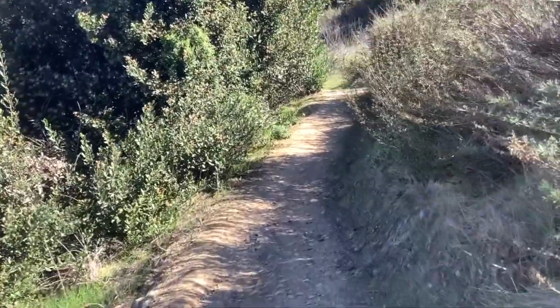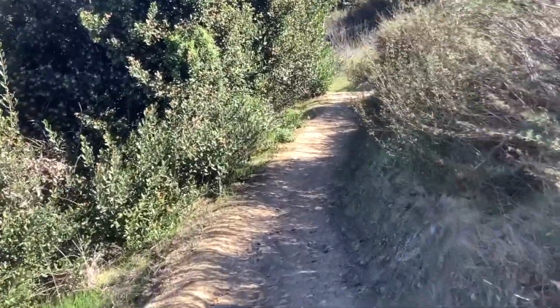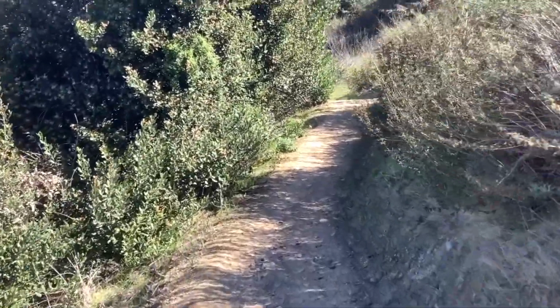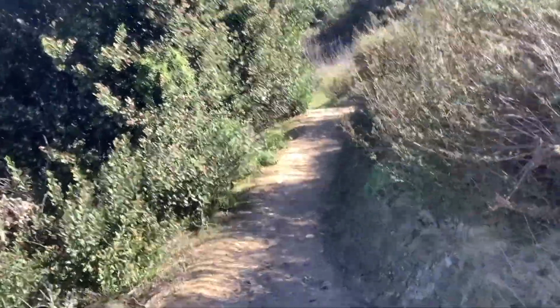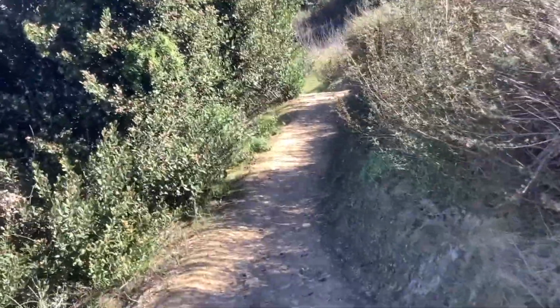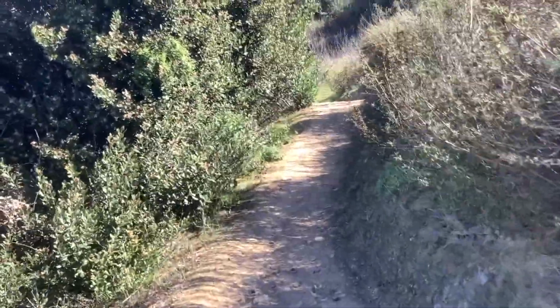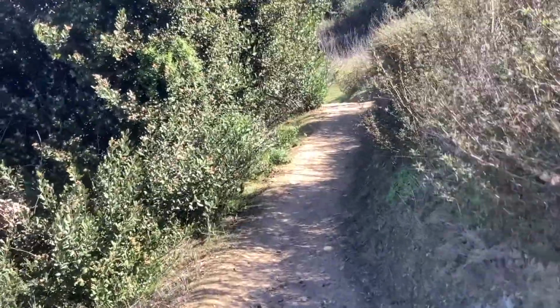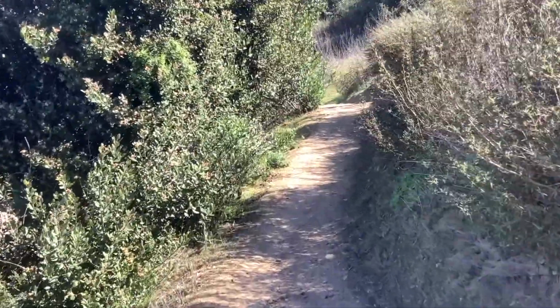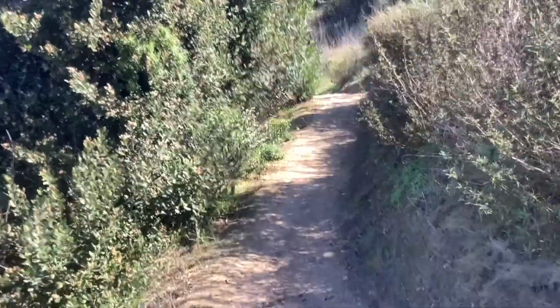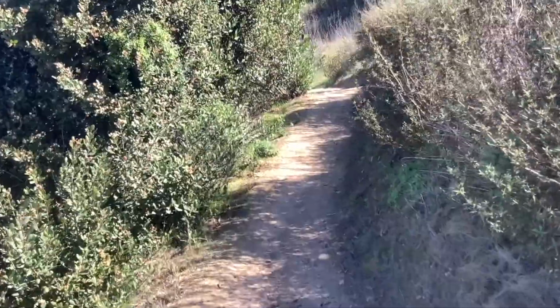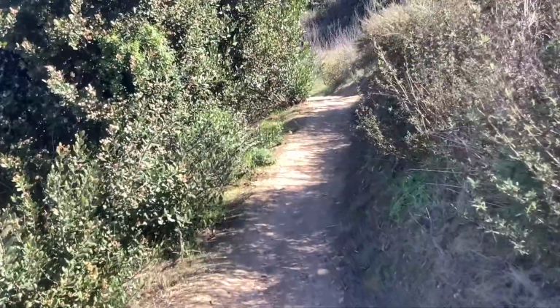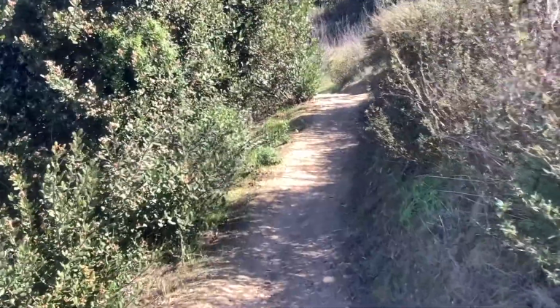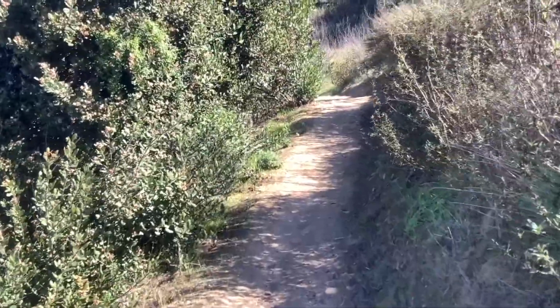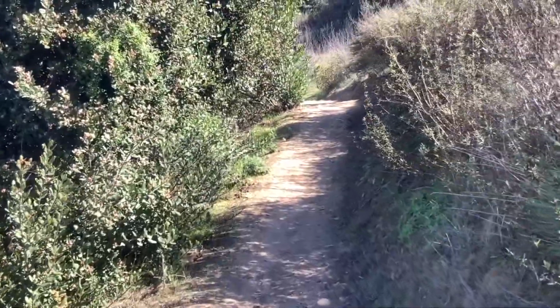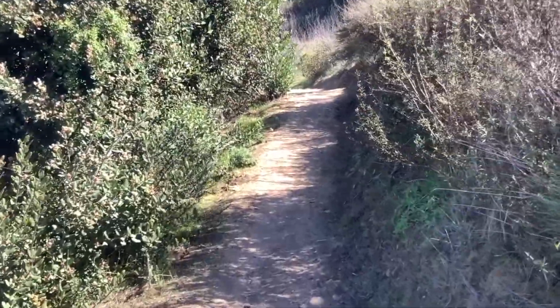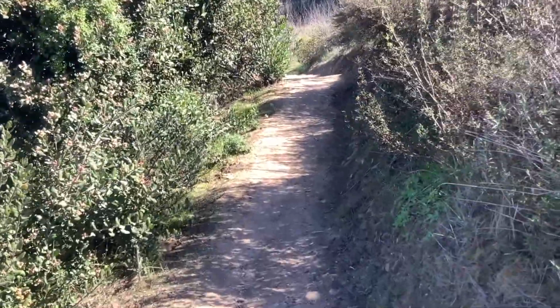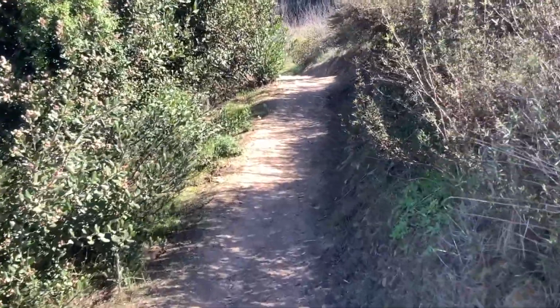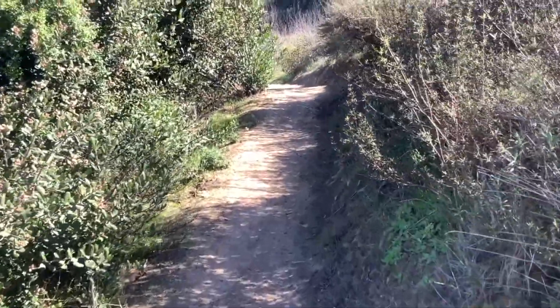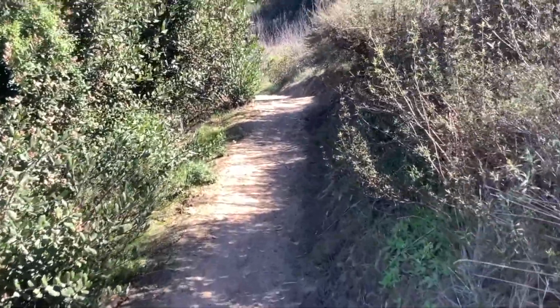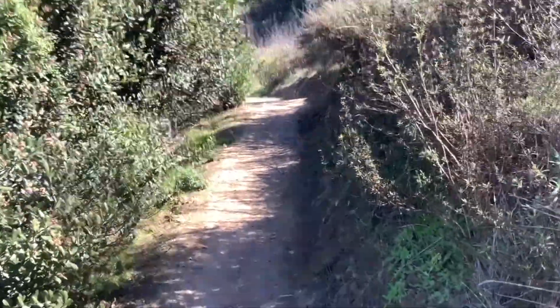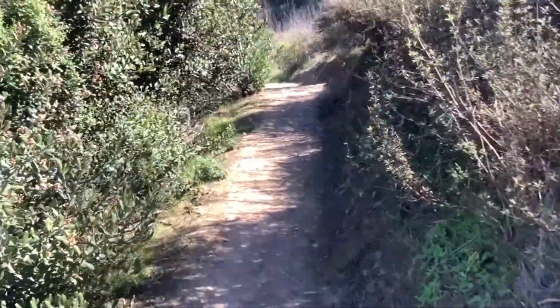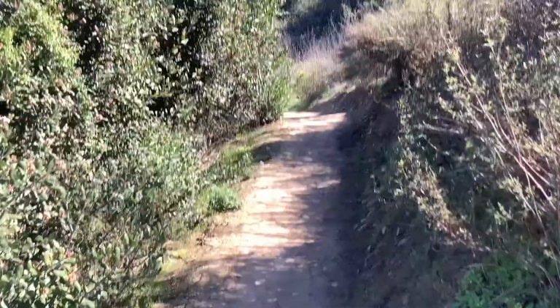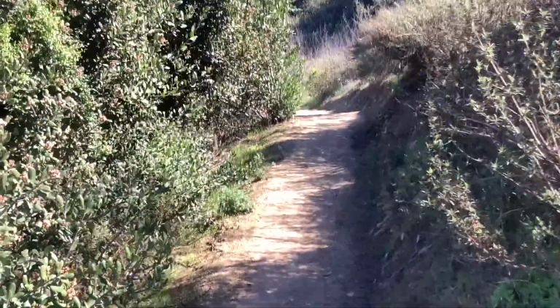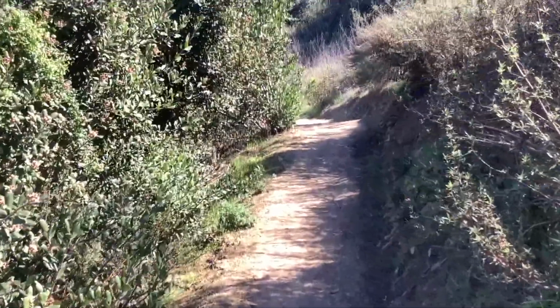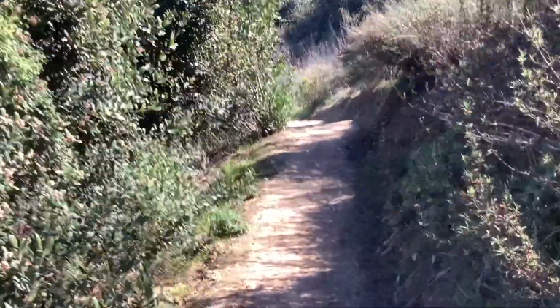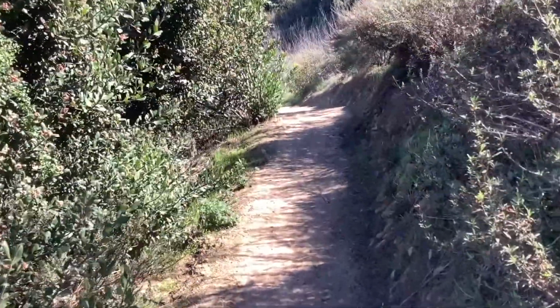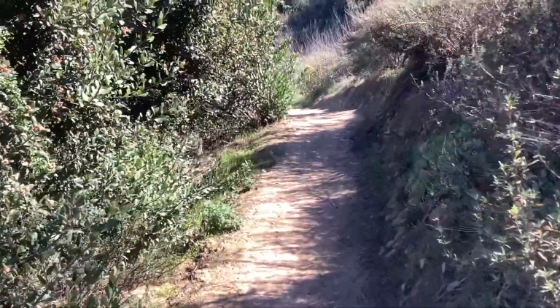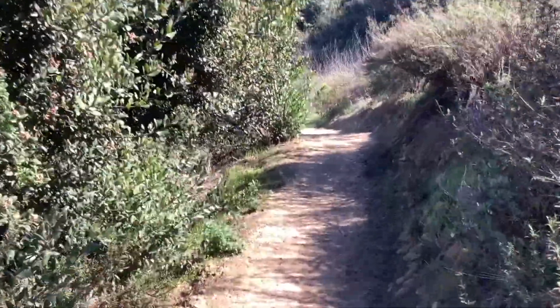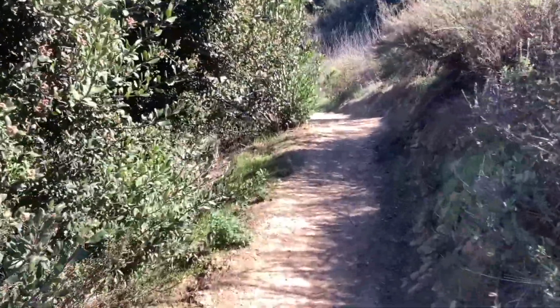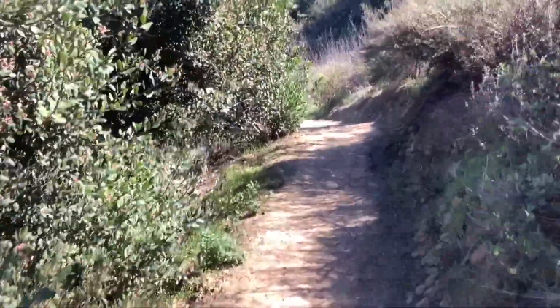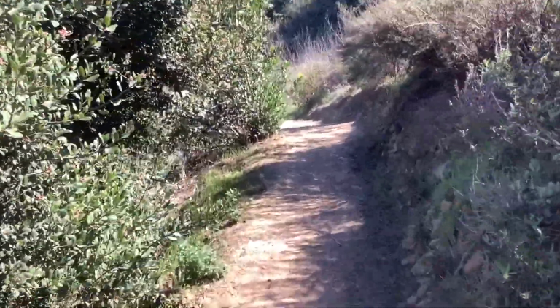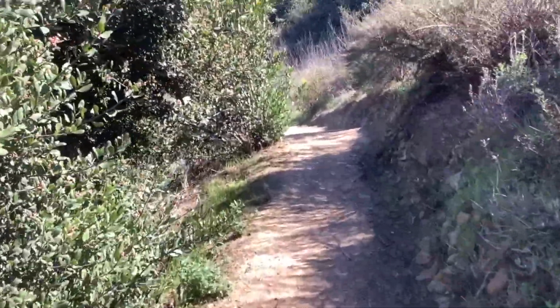As you hike along in Otay Valley, you'll see all sorts of different plants. Some common plants to keep an eye out for include...